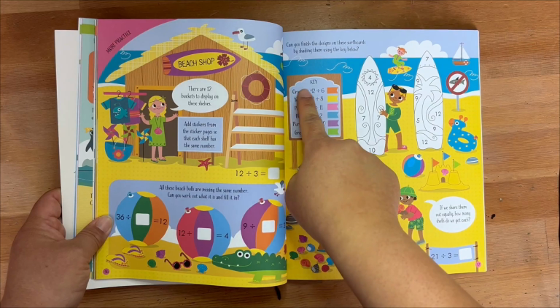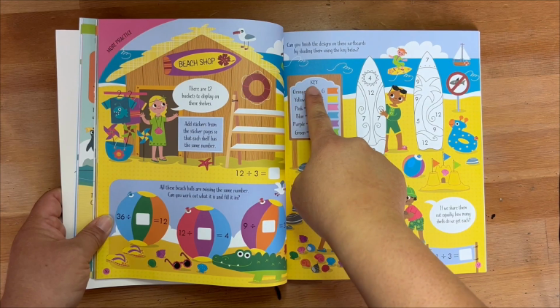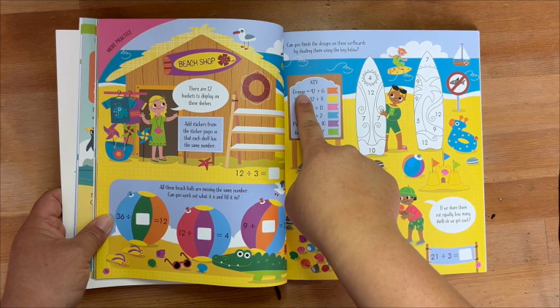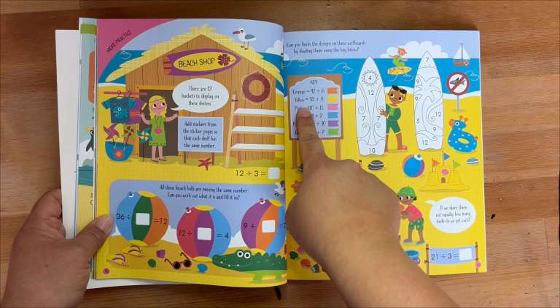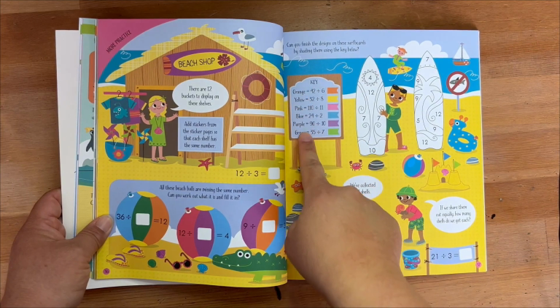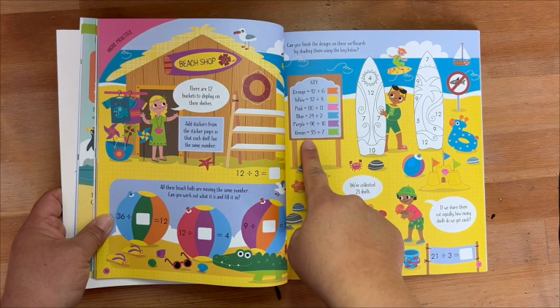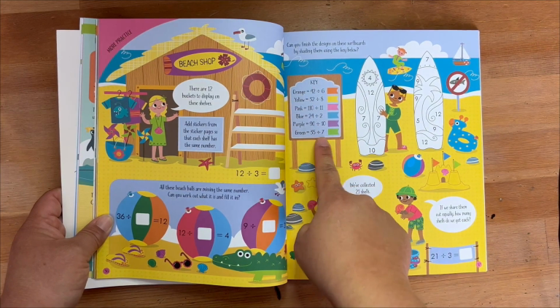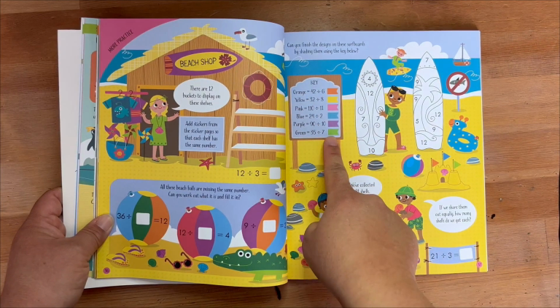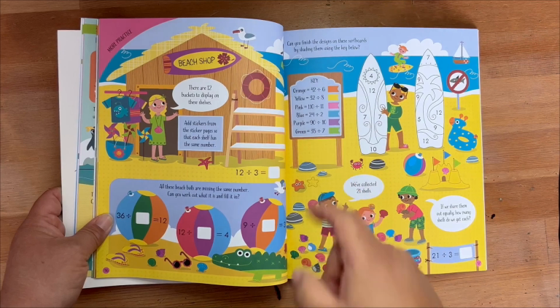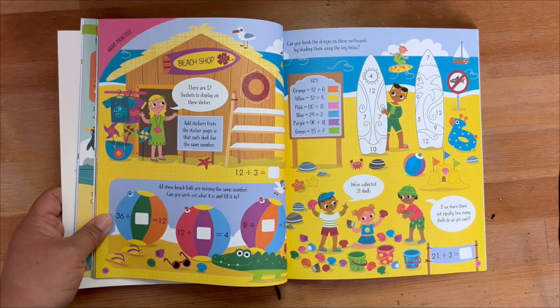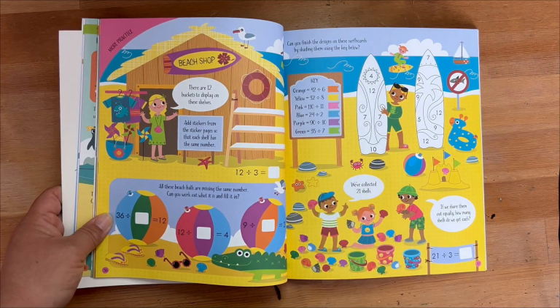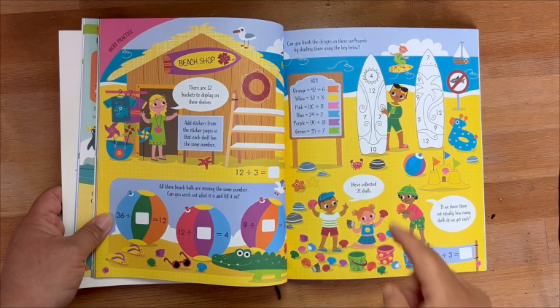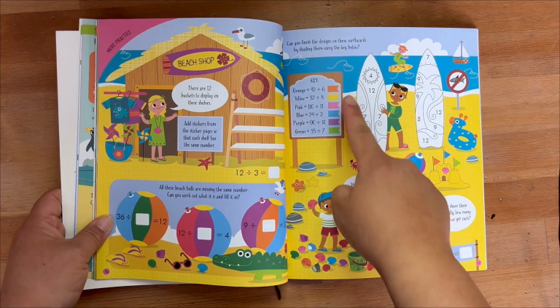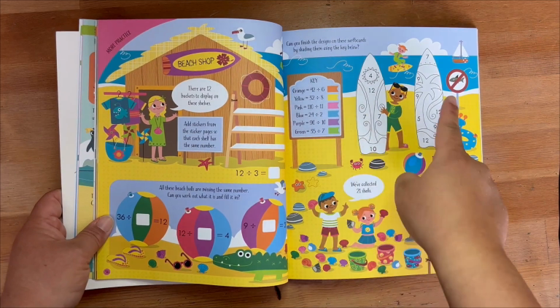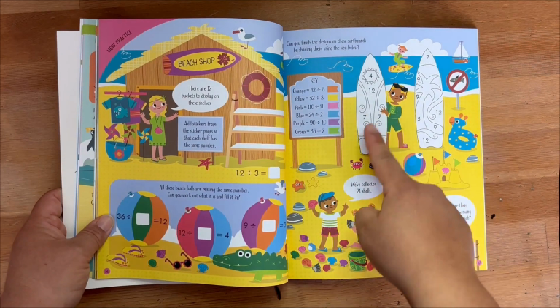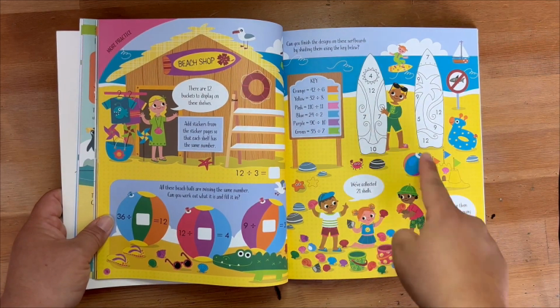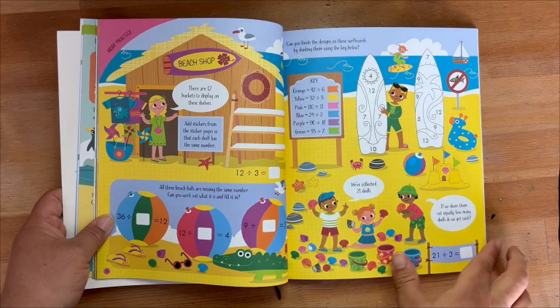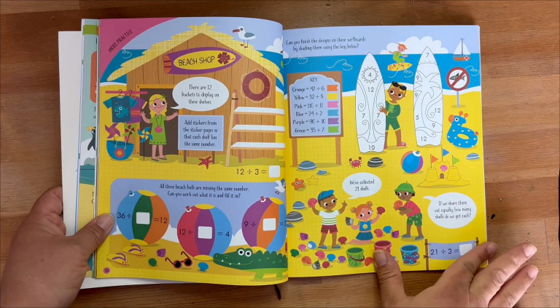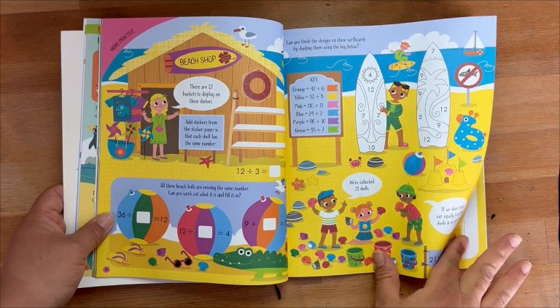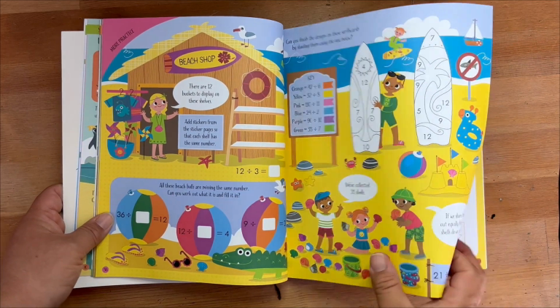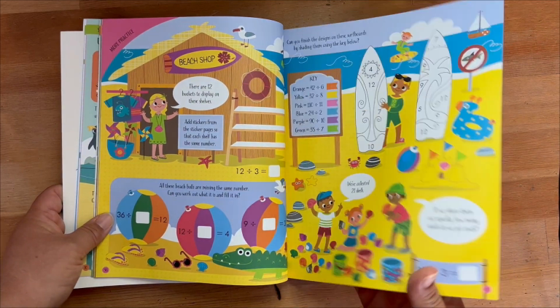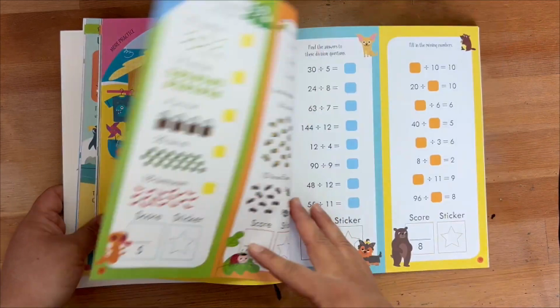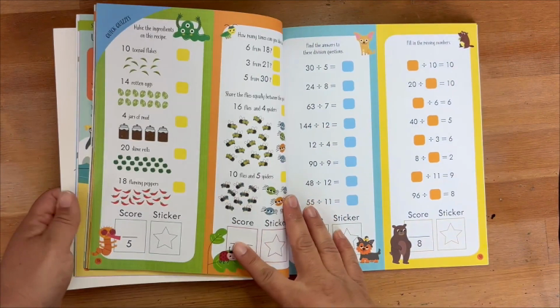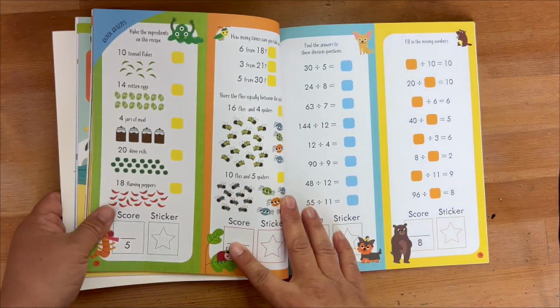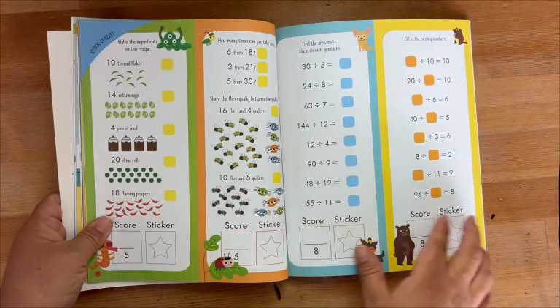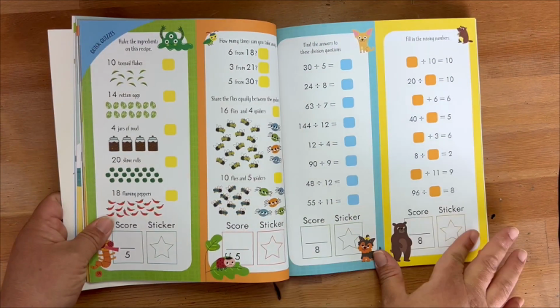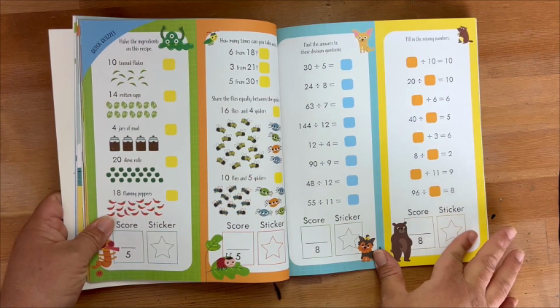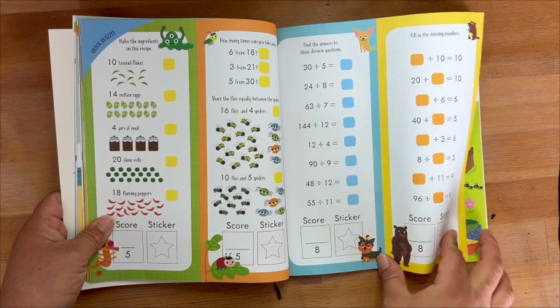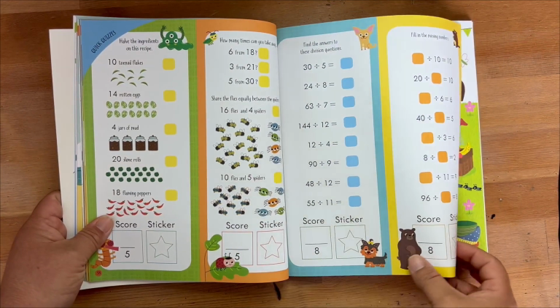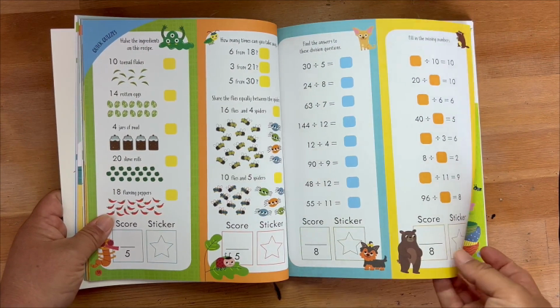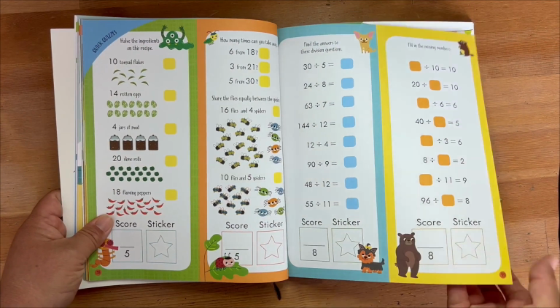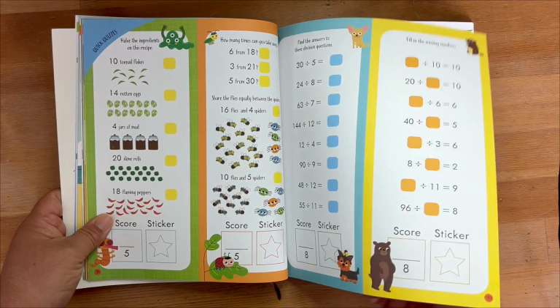It is fun, it is colorful and vibrant and it has tons of stickers in the back. The answers are also in the back of the book.